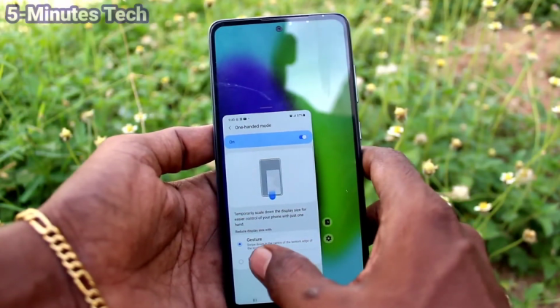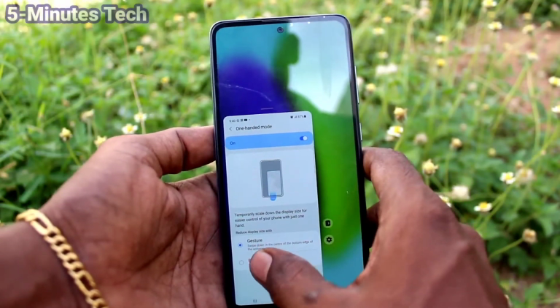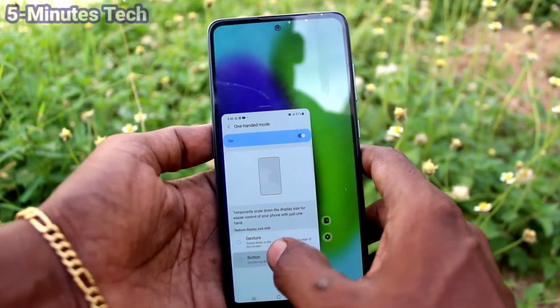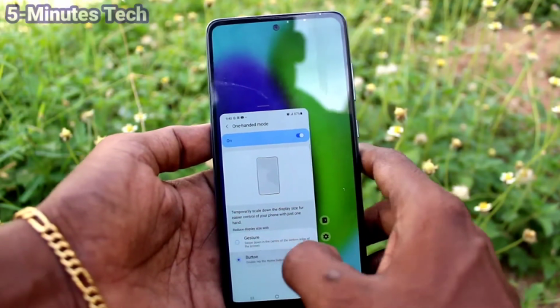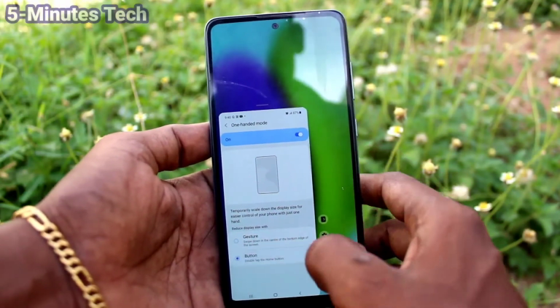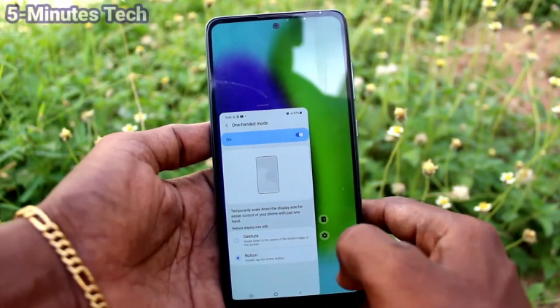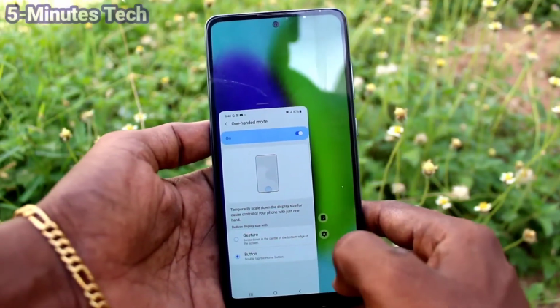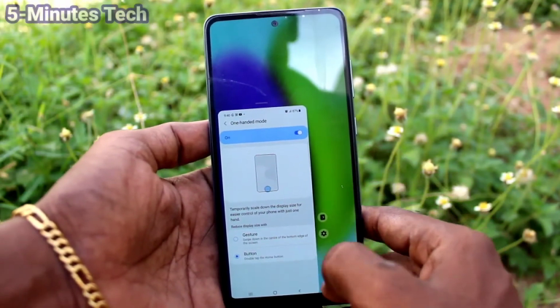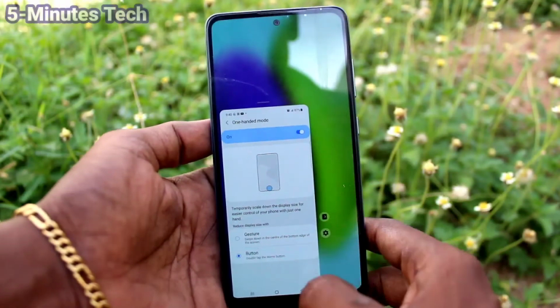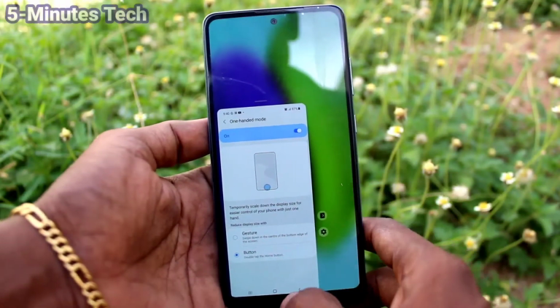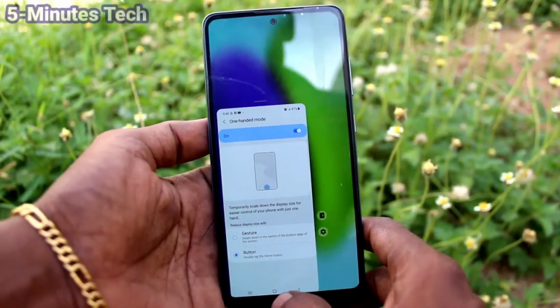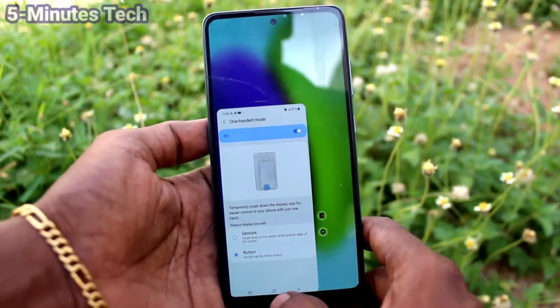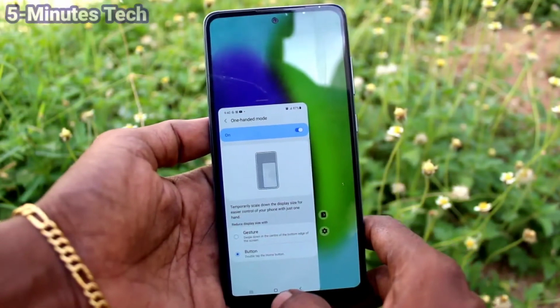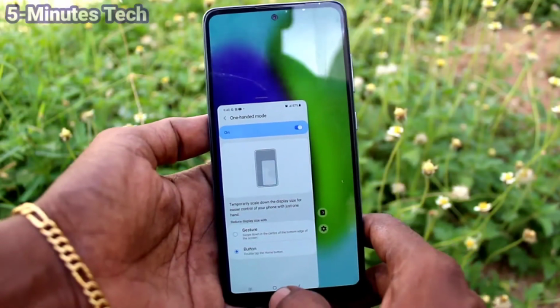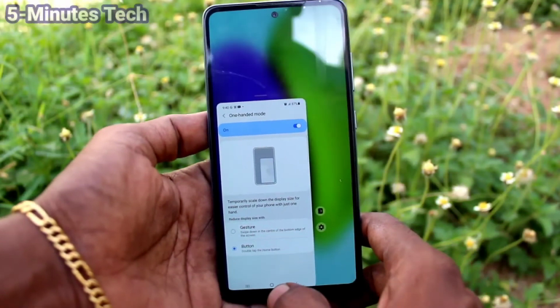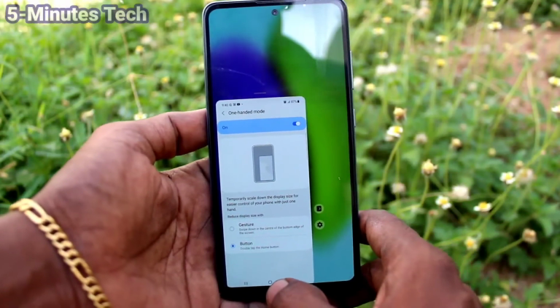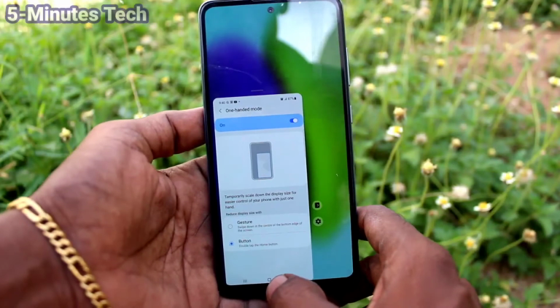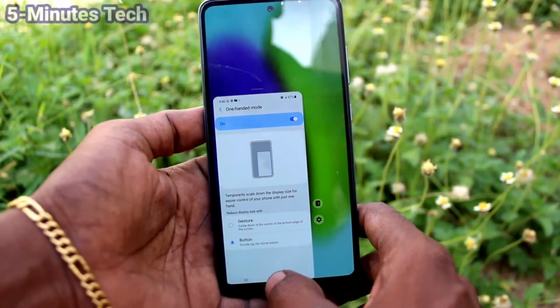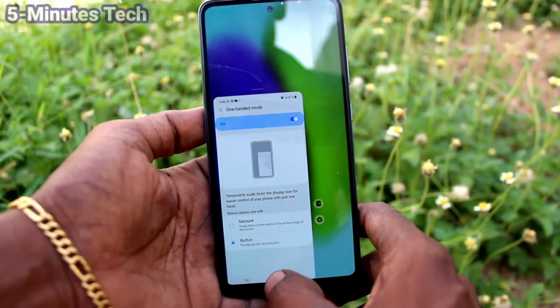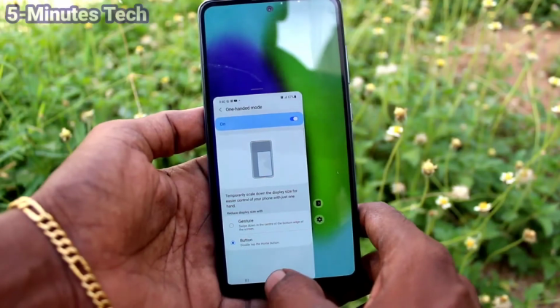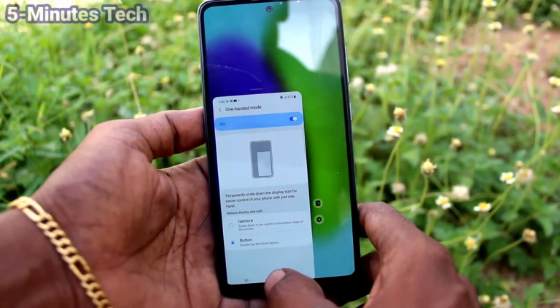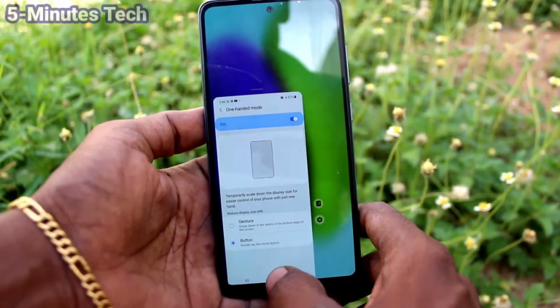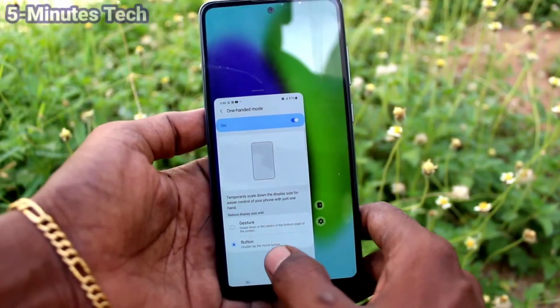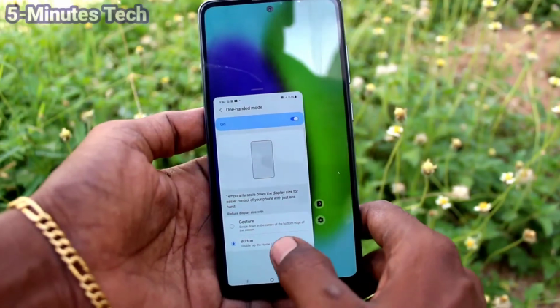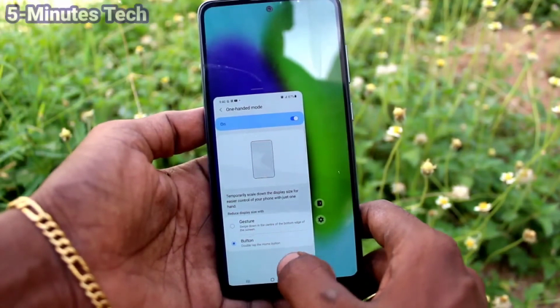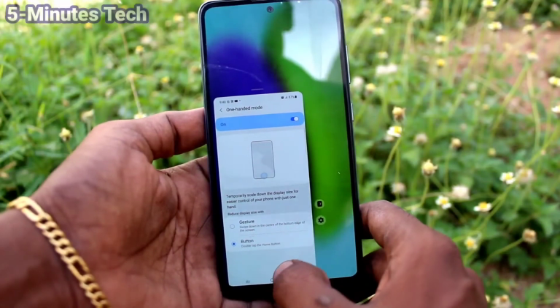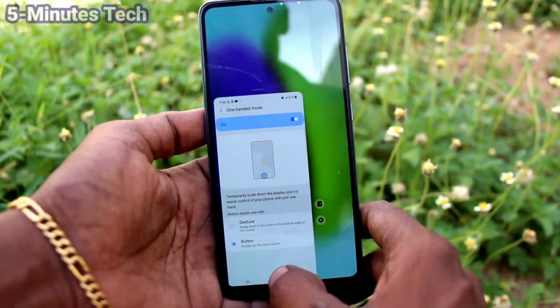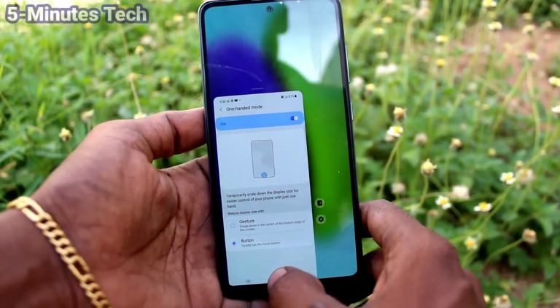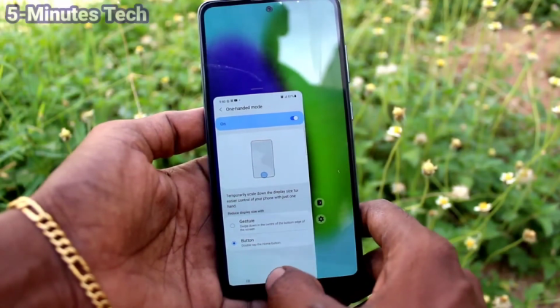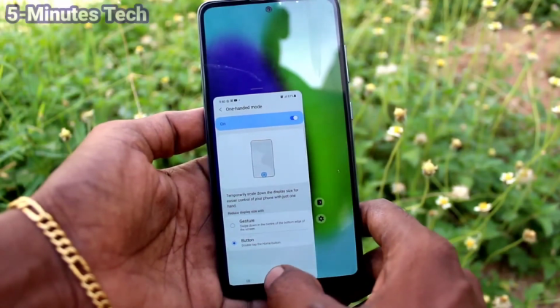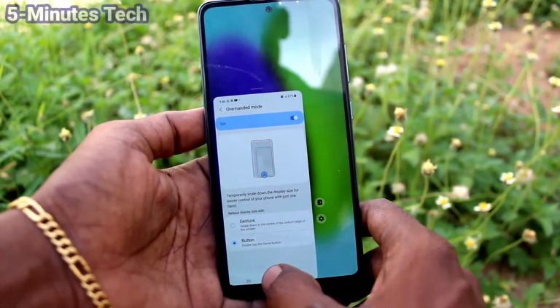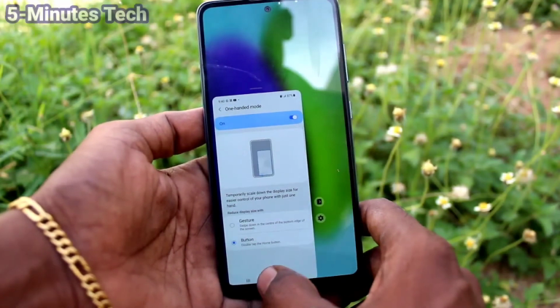If you want to use the button option, click on button and you have to tap twice on the home button.